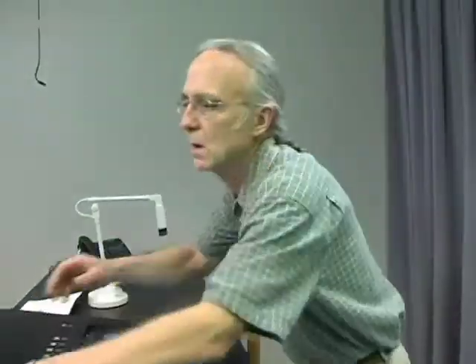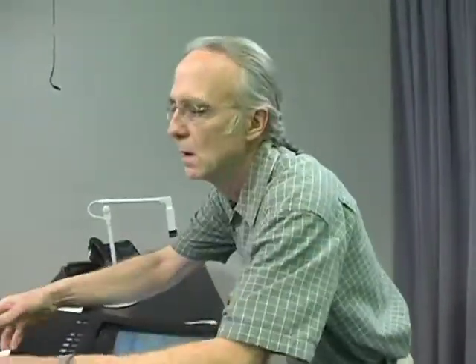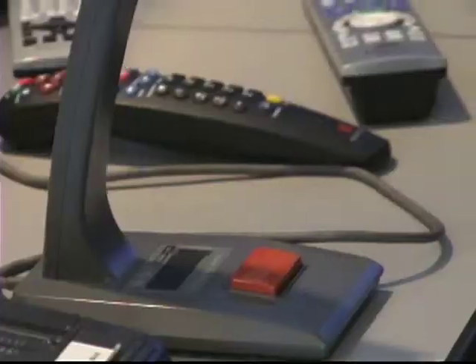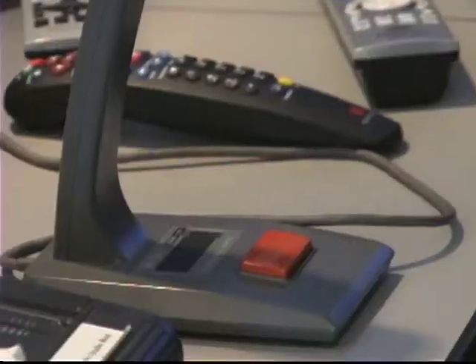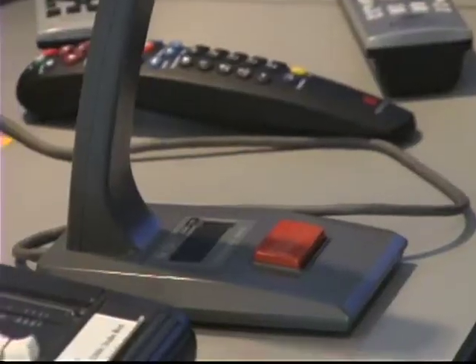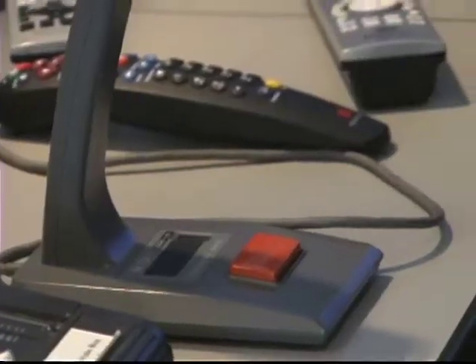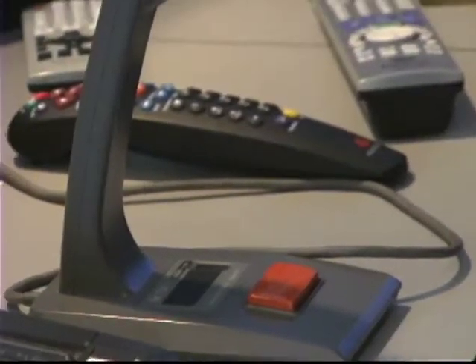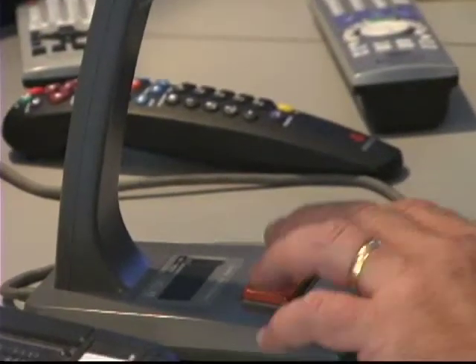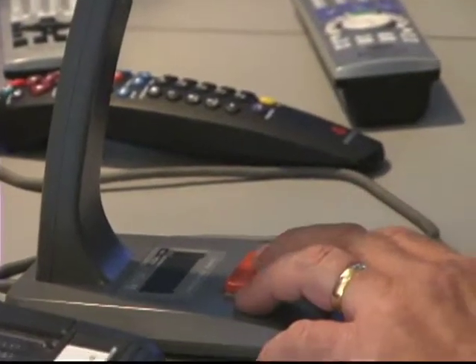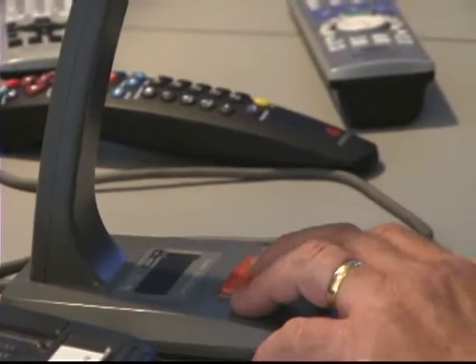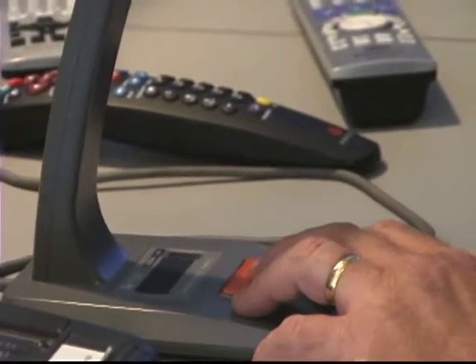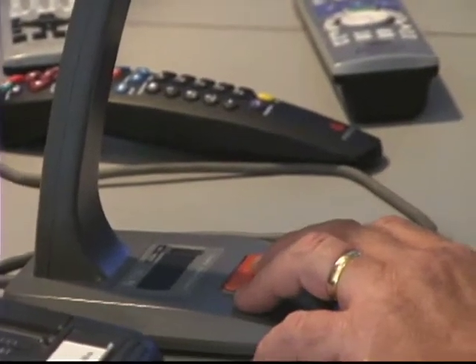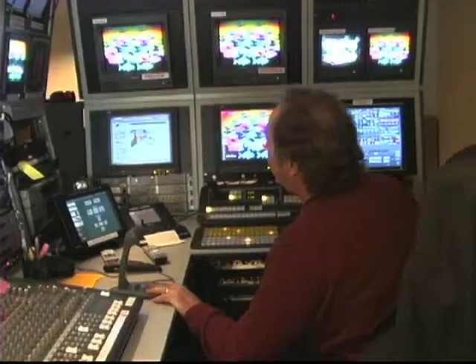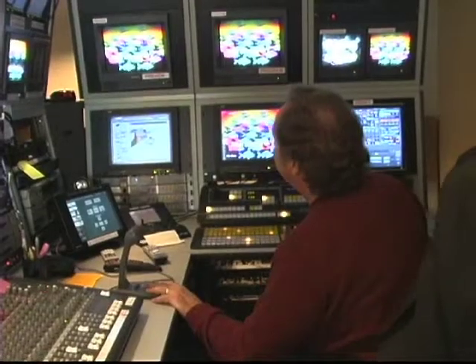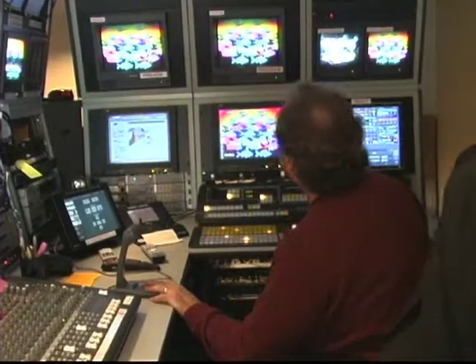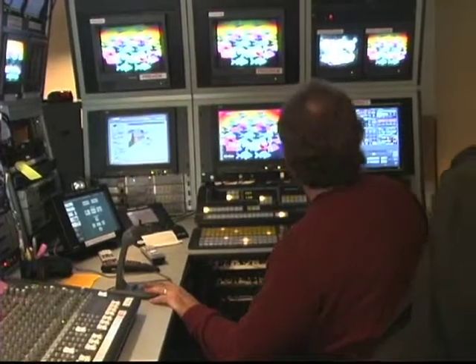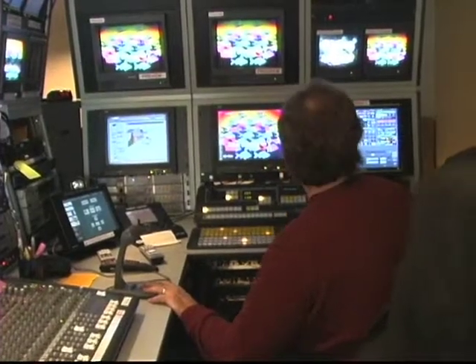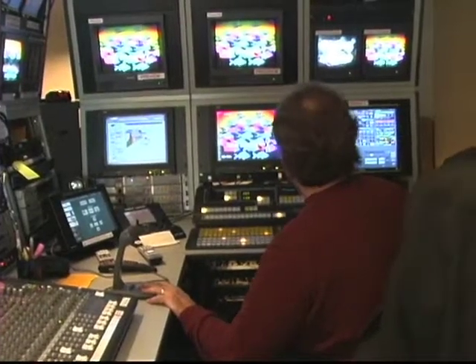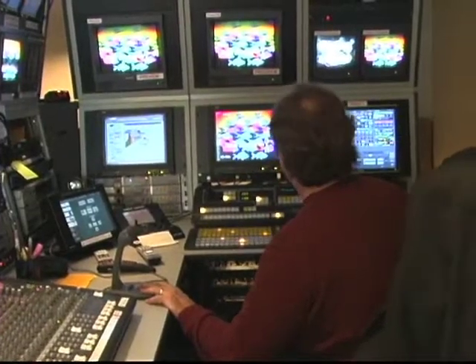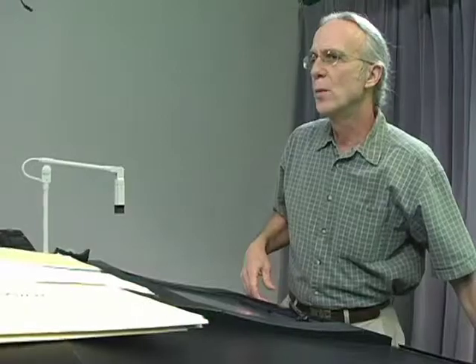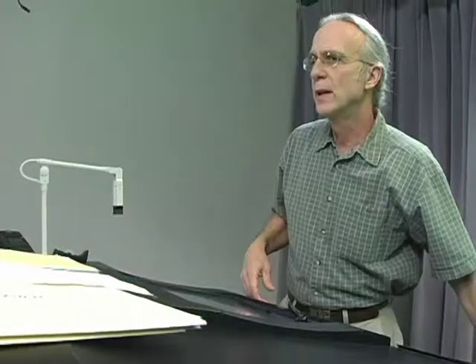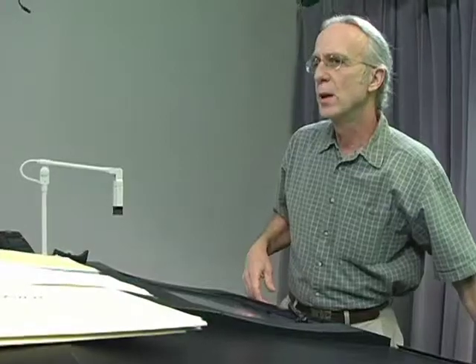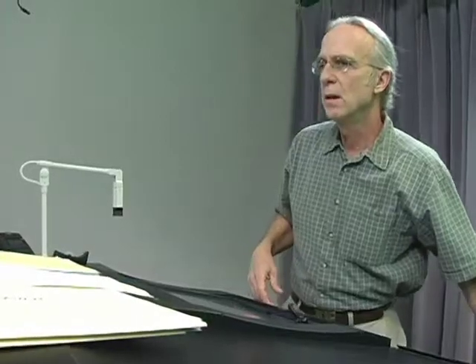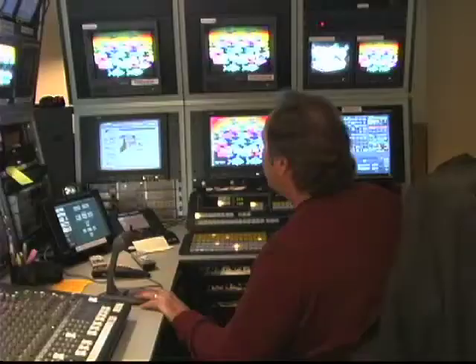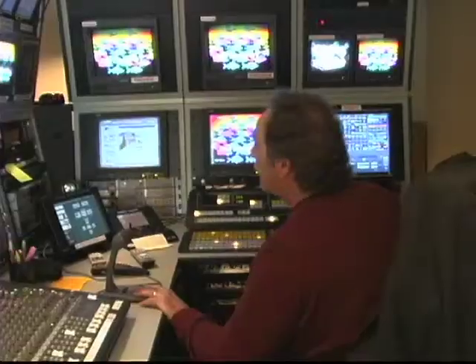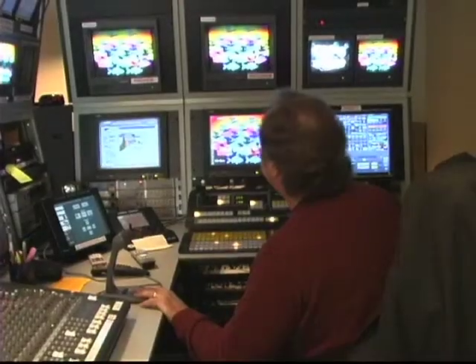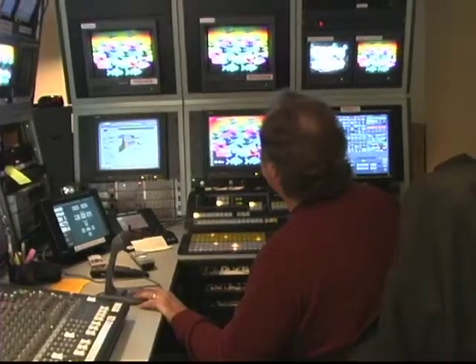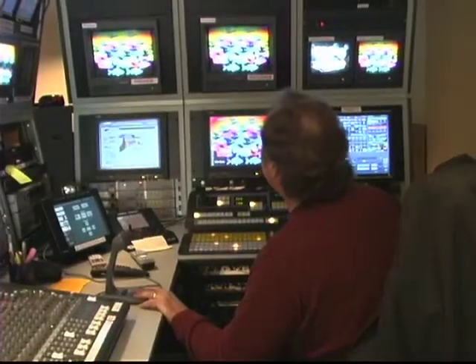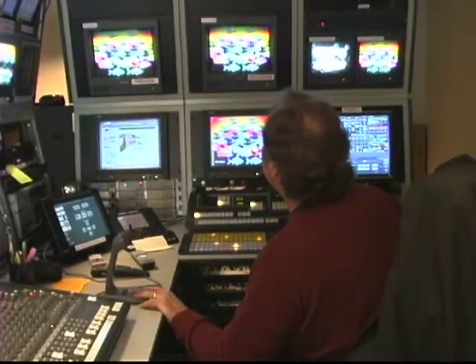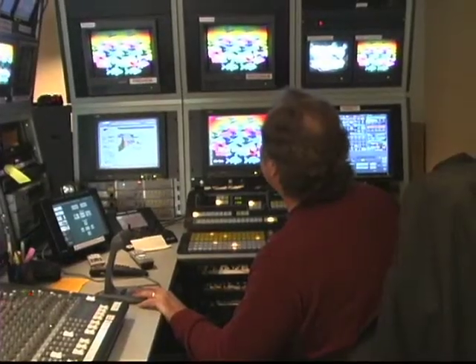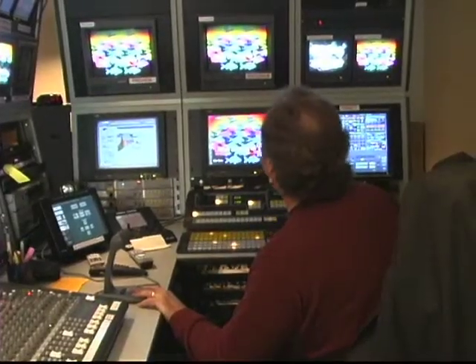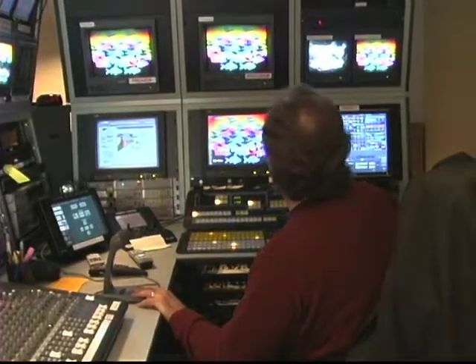Hey Jeff, can you hear me? Yeah. Let's set up that chroma key, okay? Sure, go ahead. Walk in front of the screen.